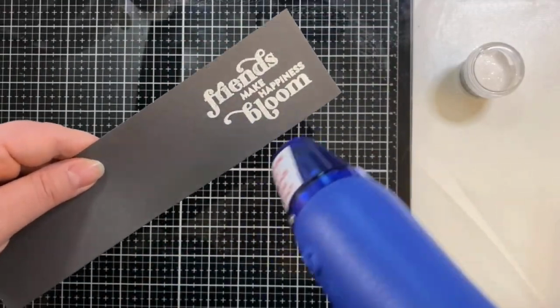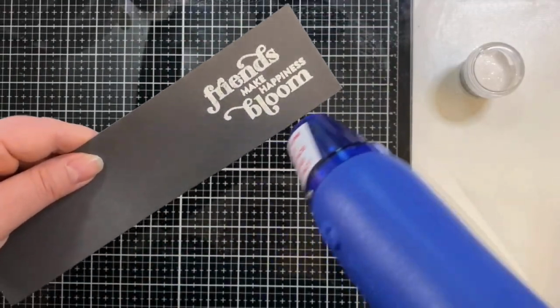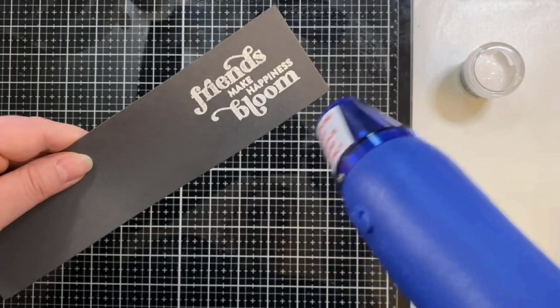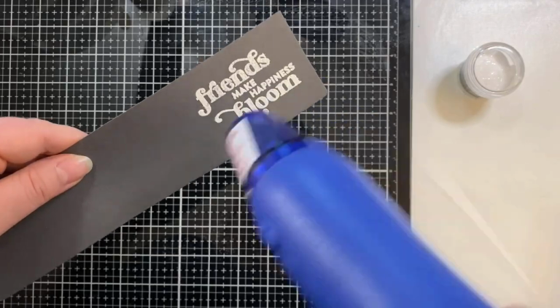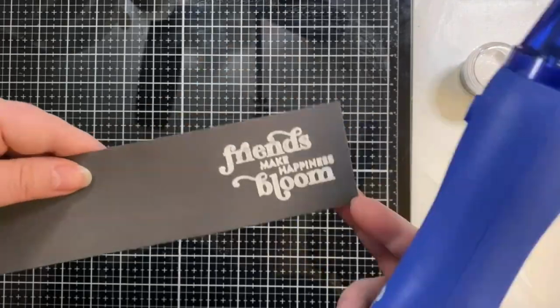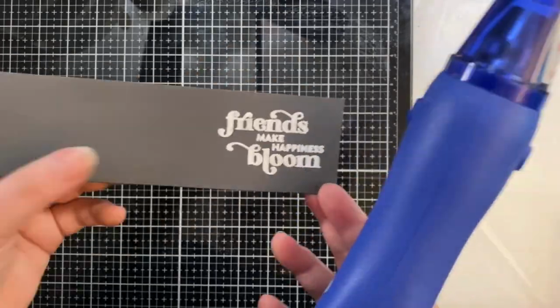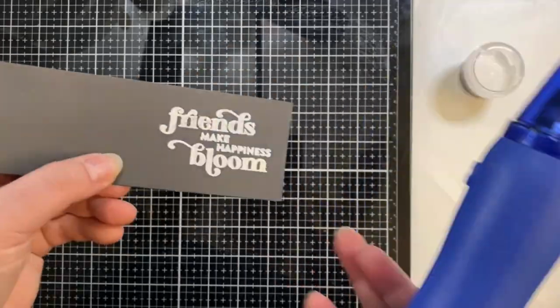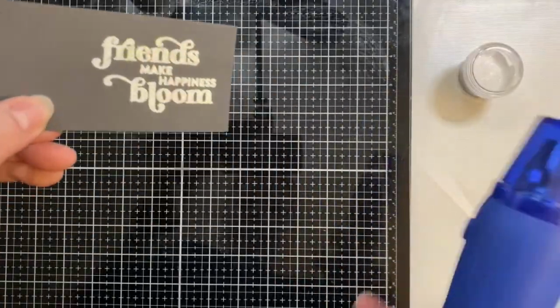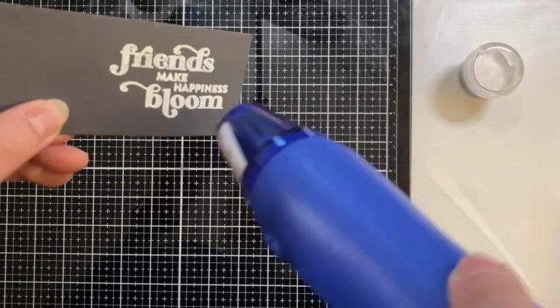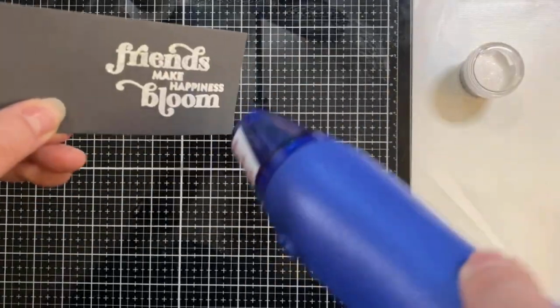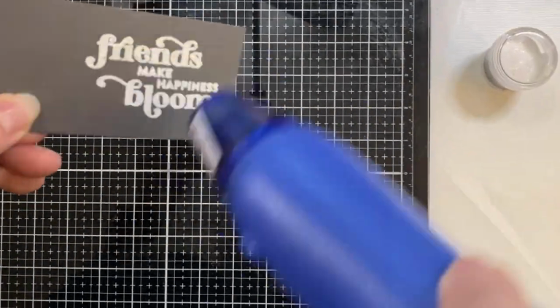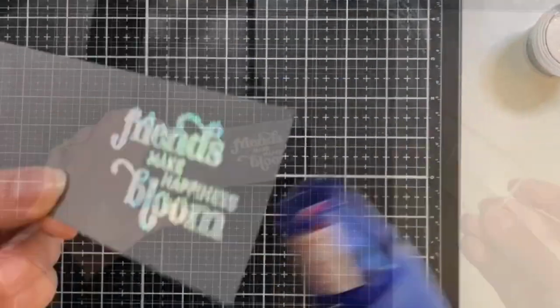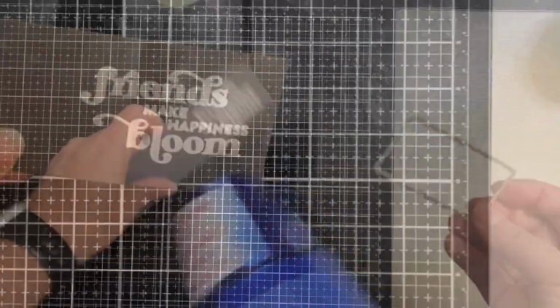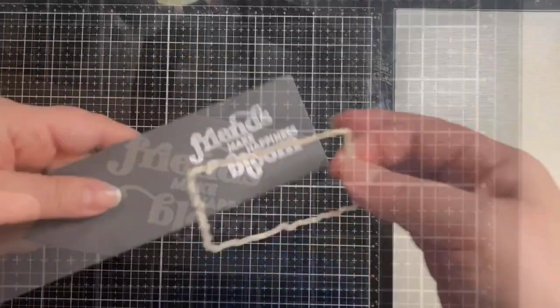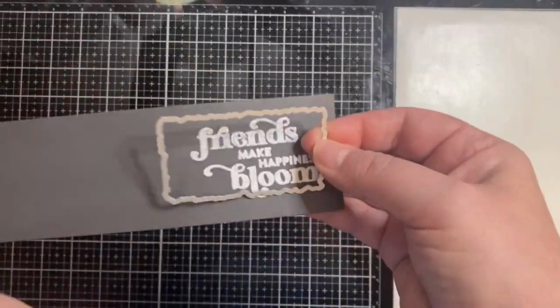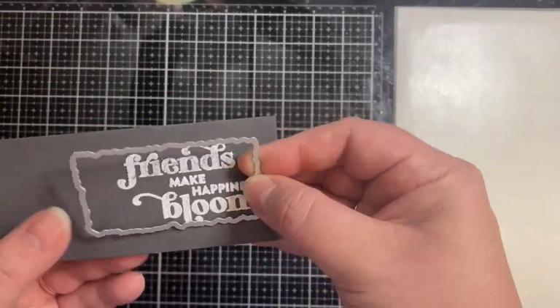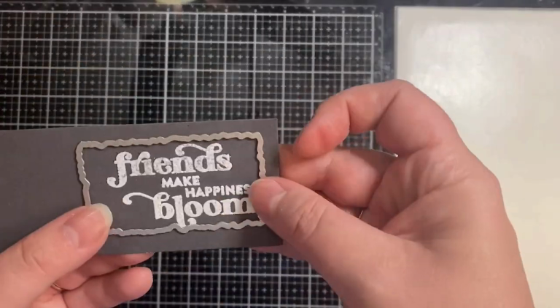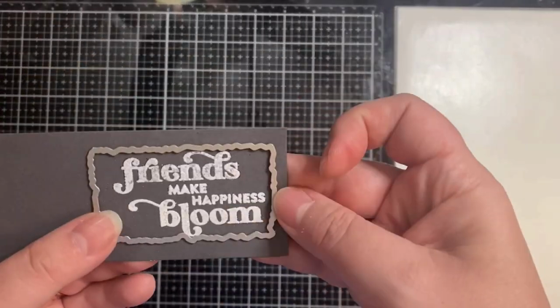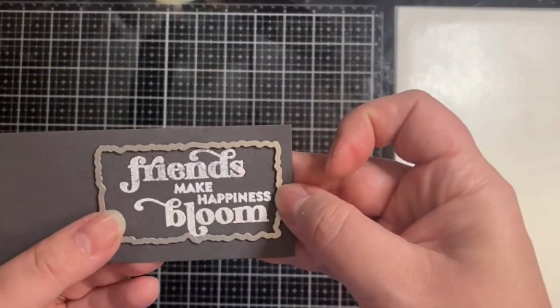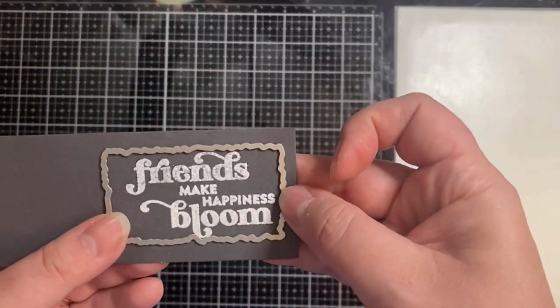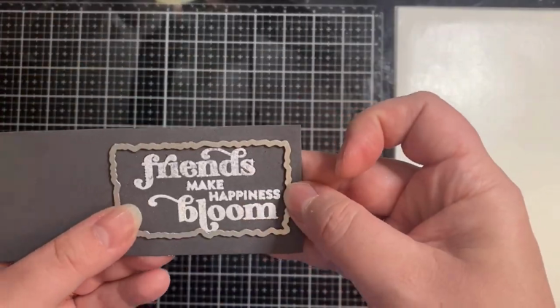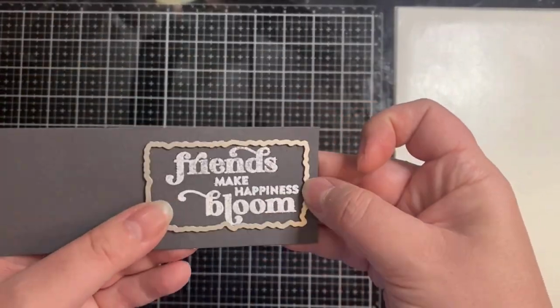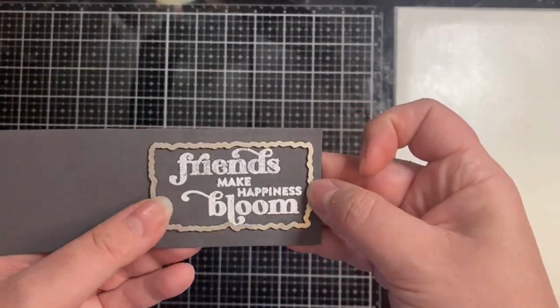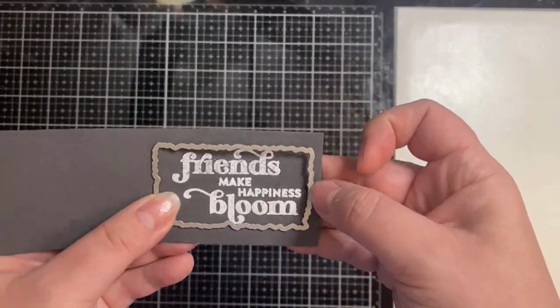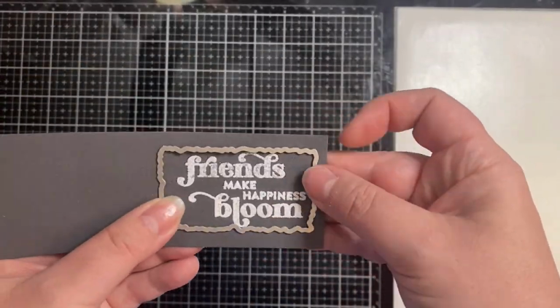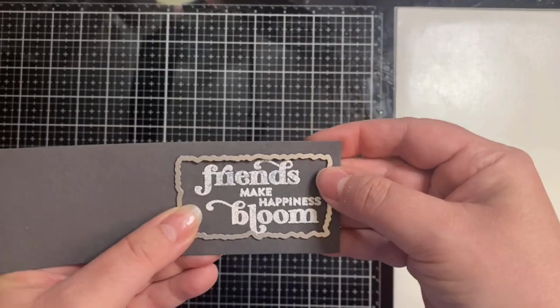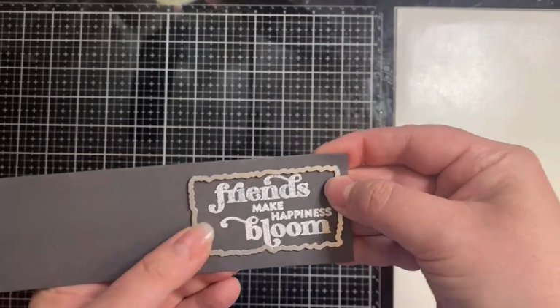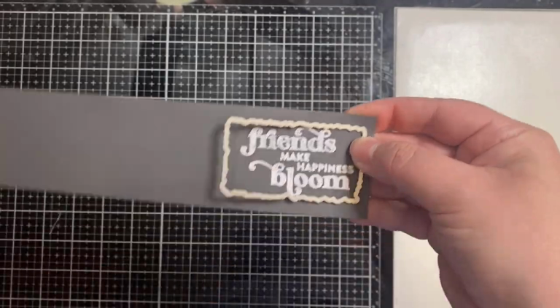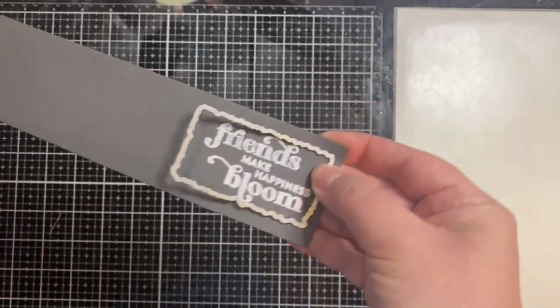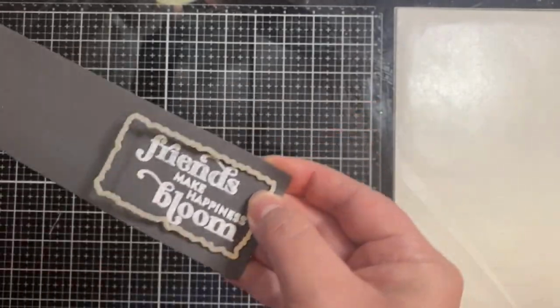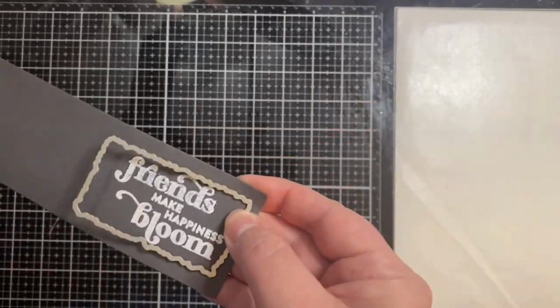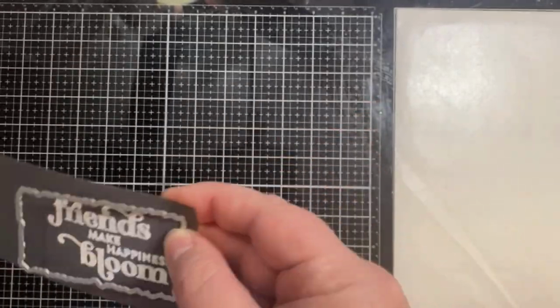After letting this cool down after heat setting it, I'm going to use a torn edge rectangle die and run this through my die cutting machine.